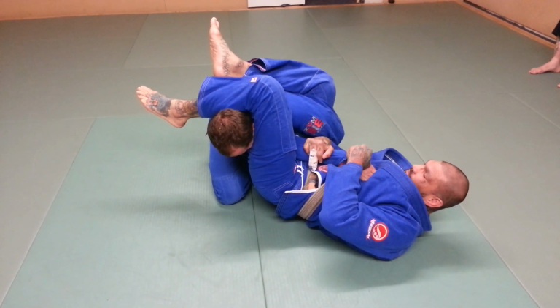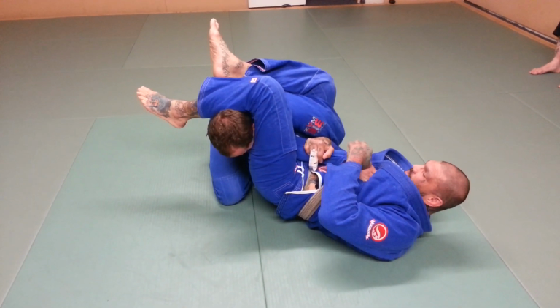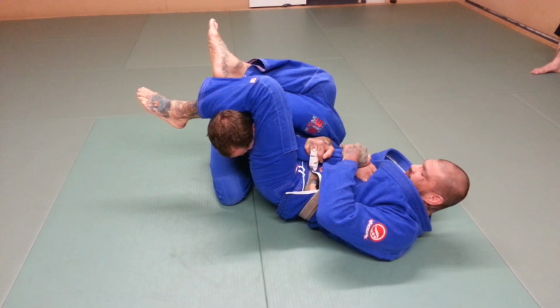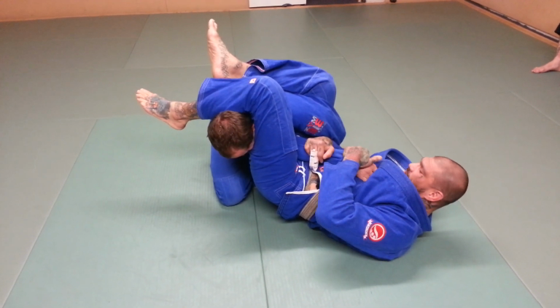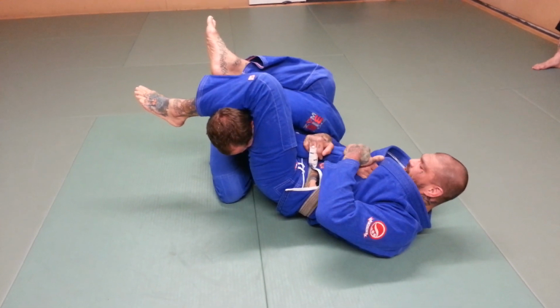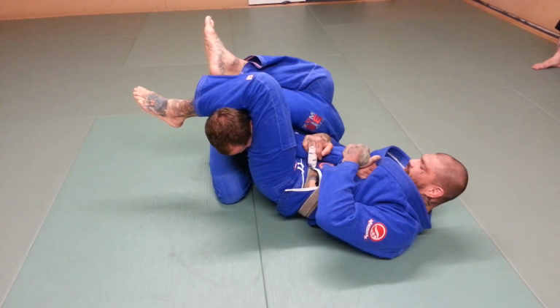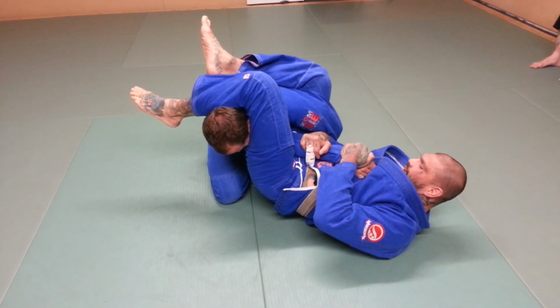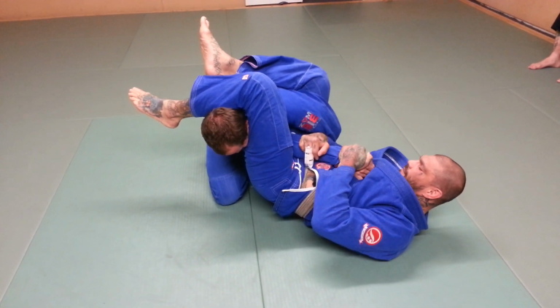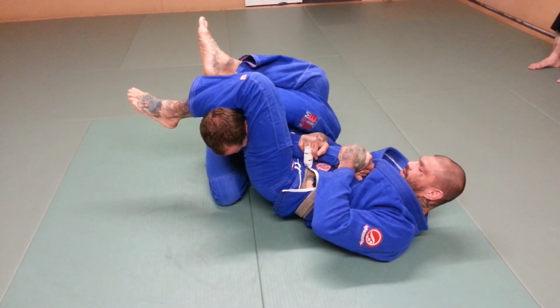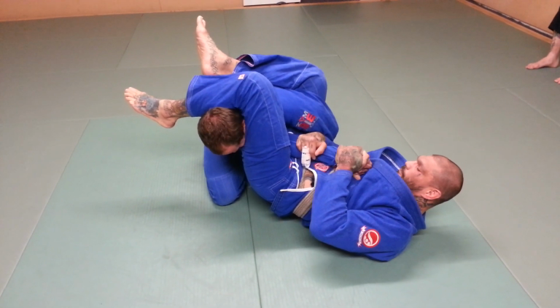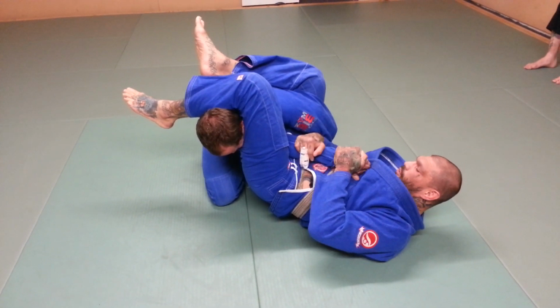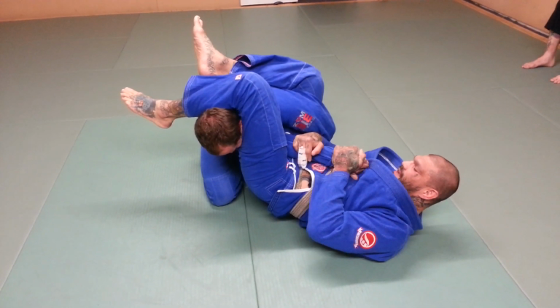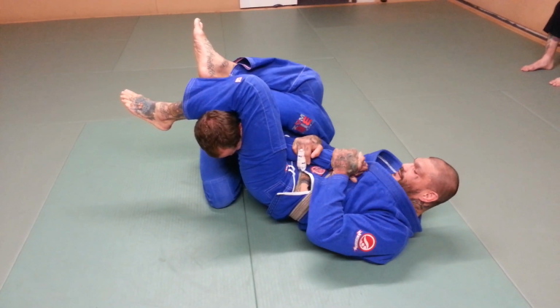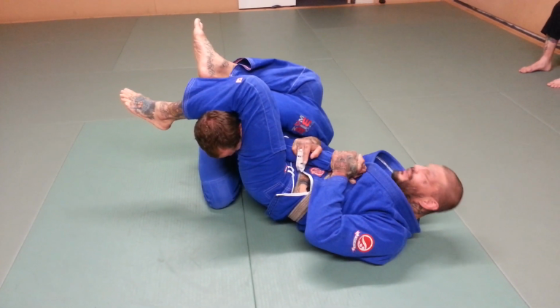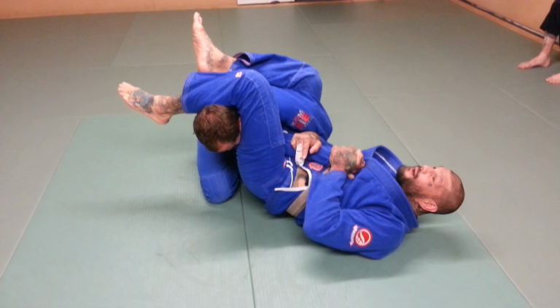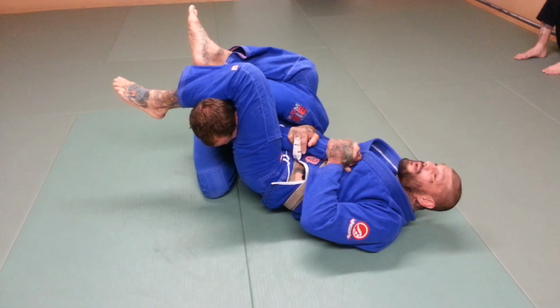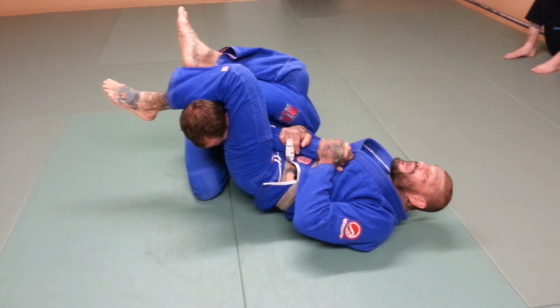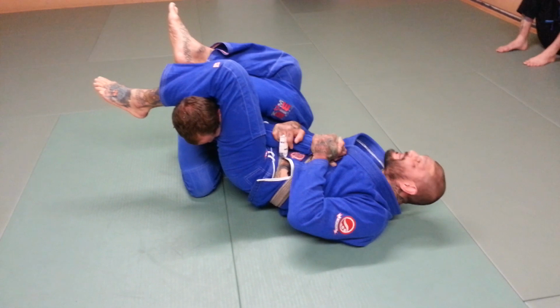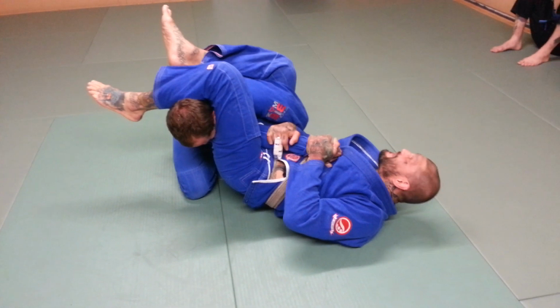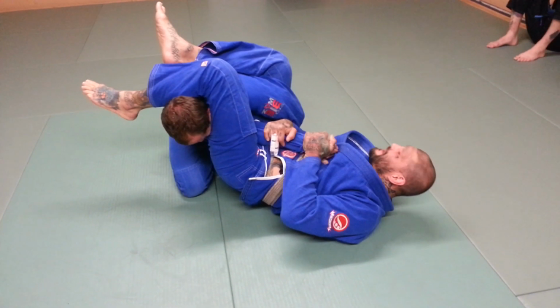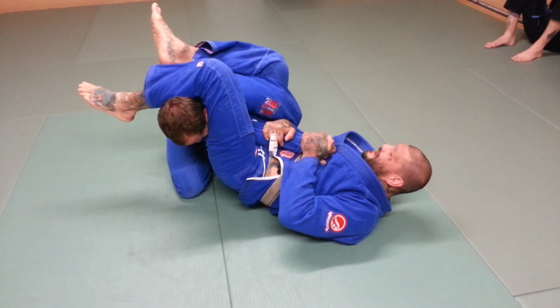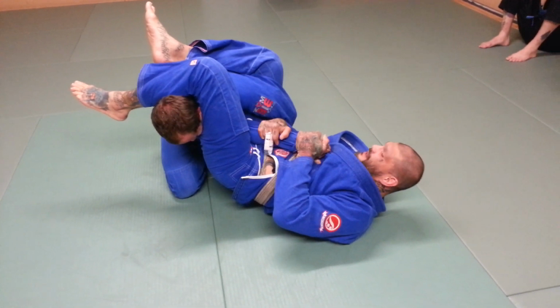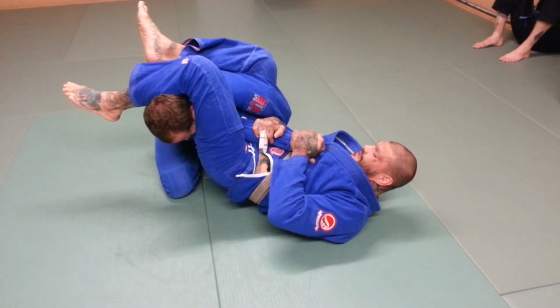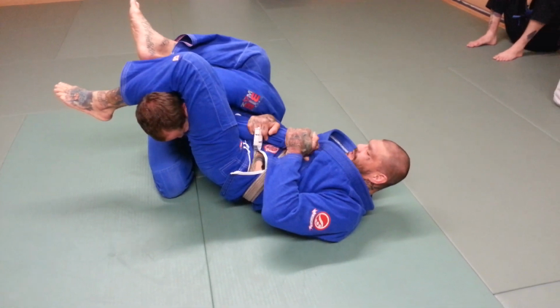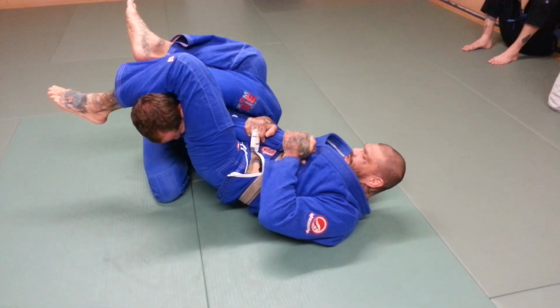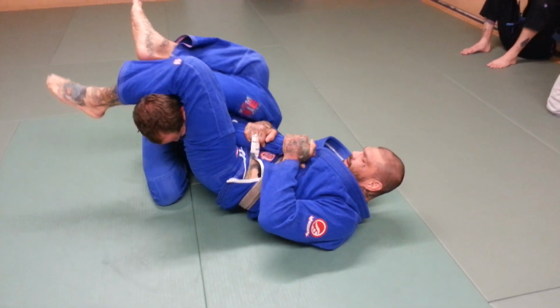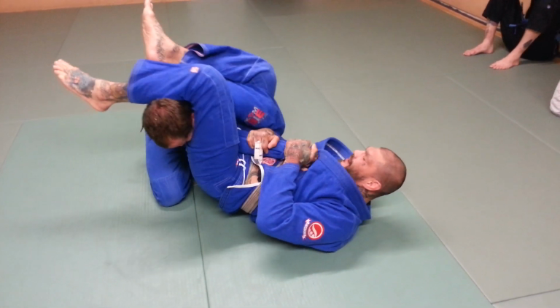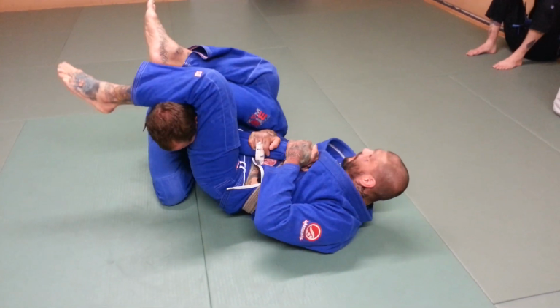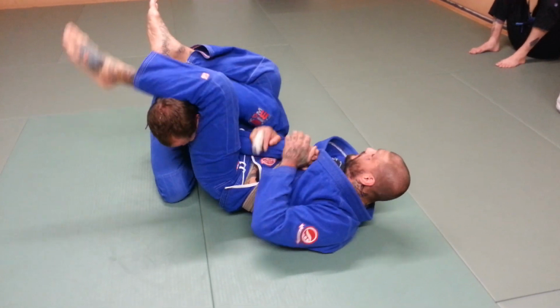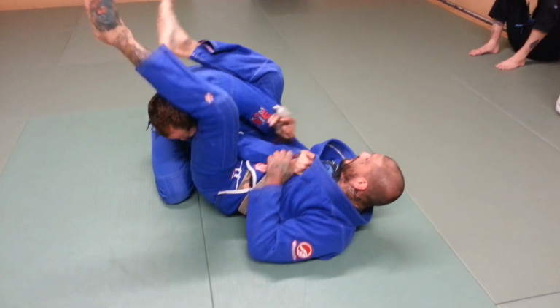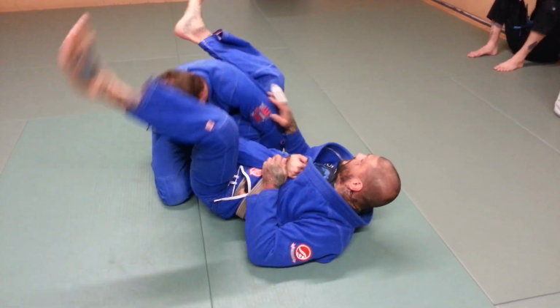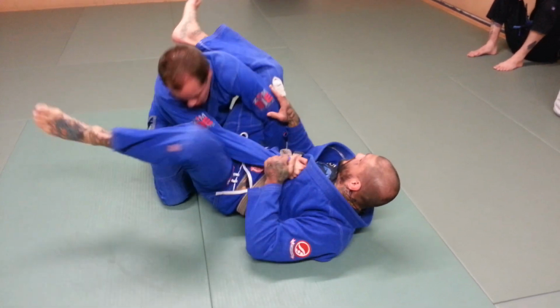Then from here, I'm going to point his thumb at the ceiling, and I'm going to elevate my hips.